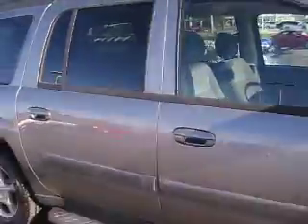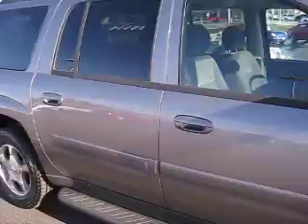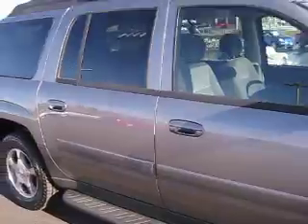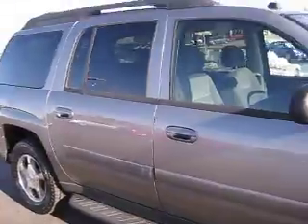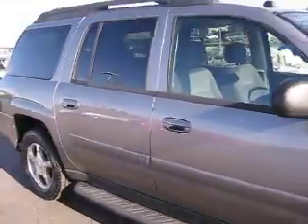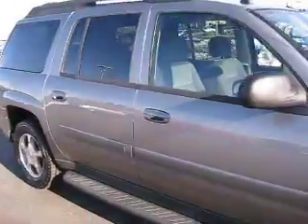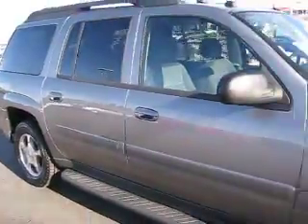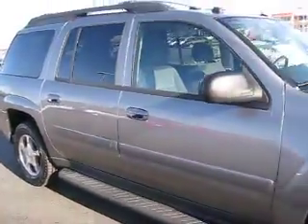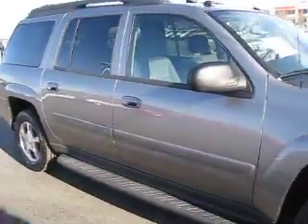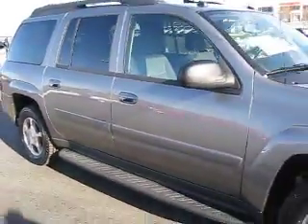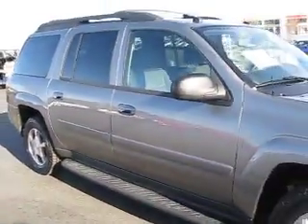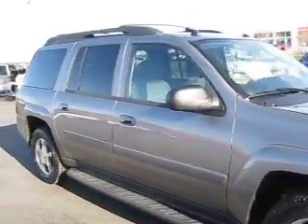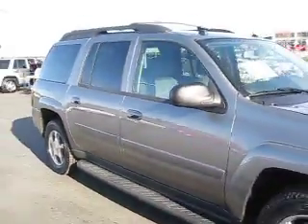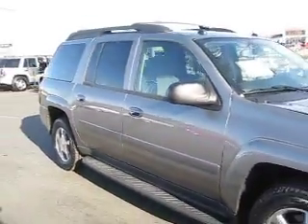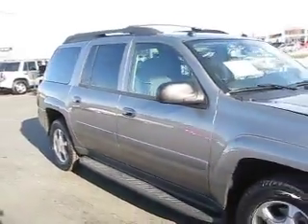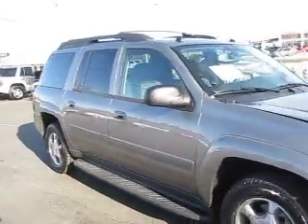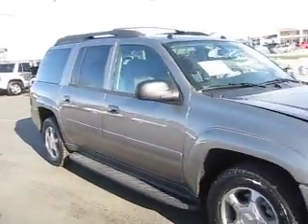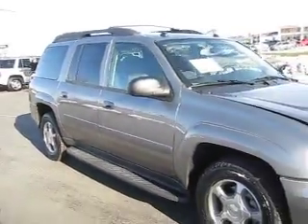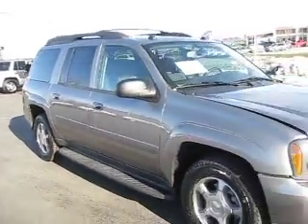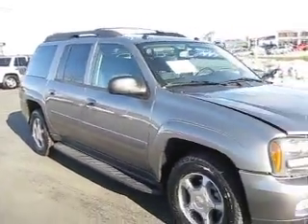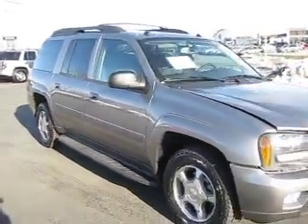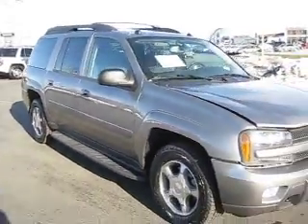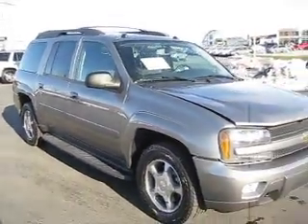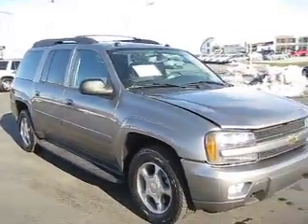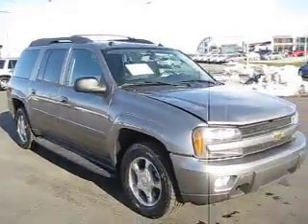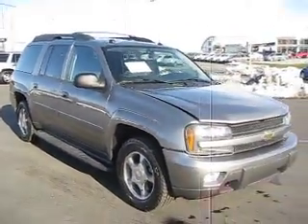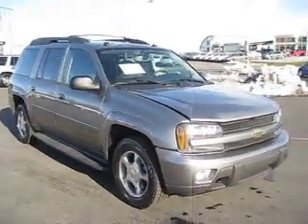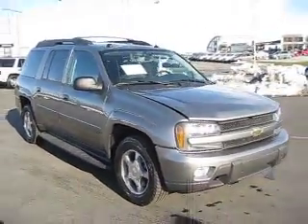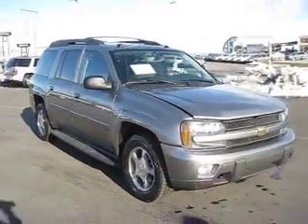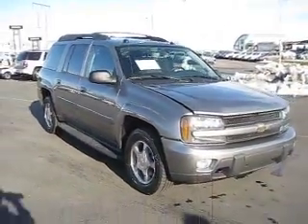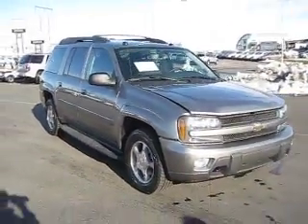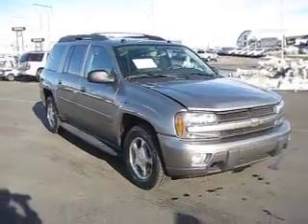So contact us today because we can get you the best price on any vehicle that you might be interested in.